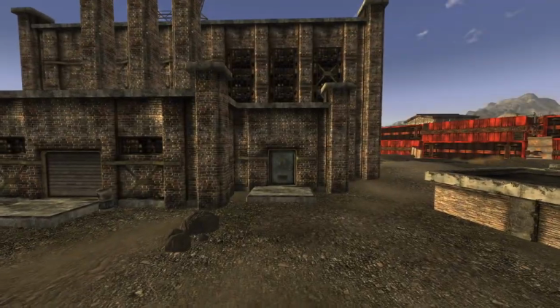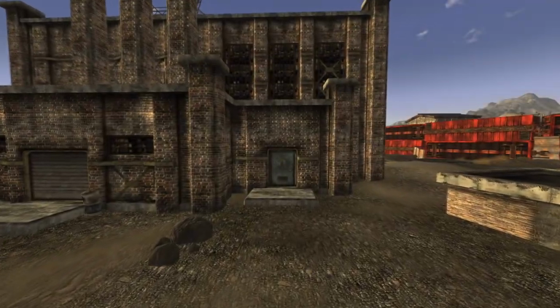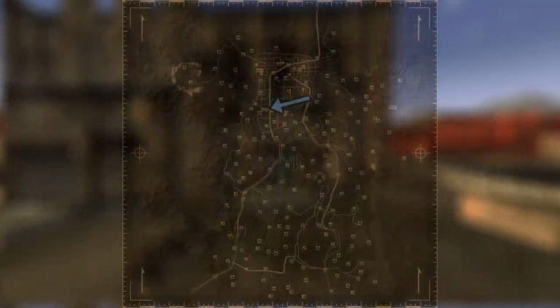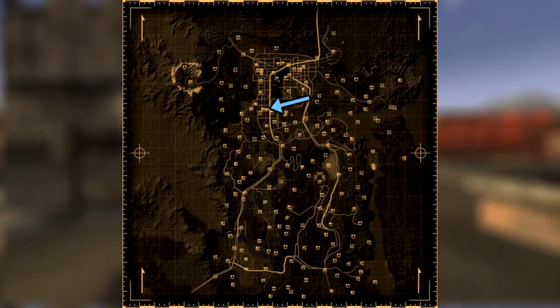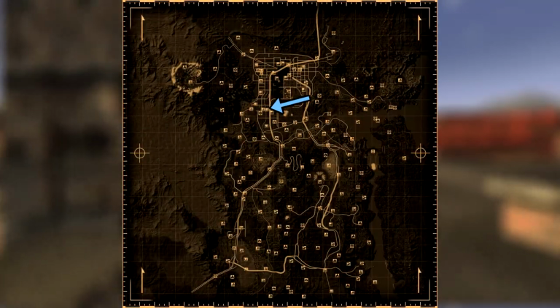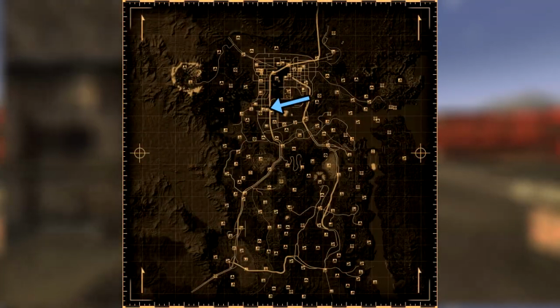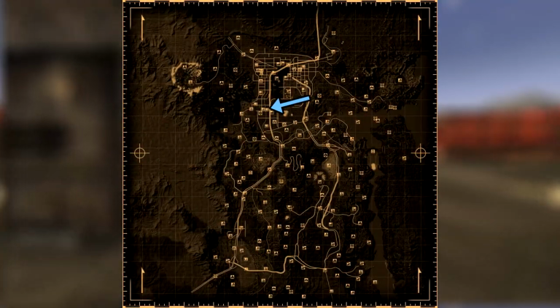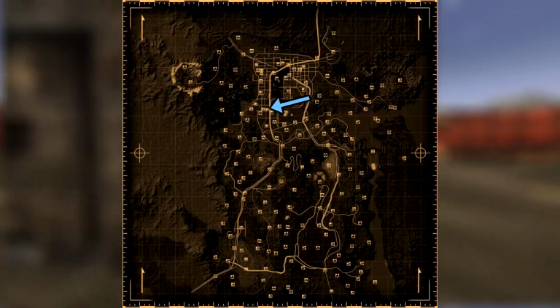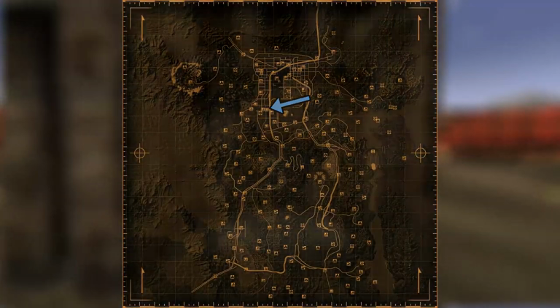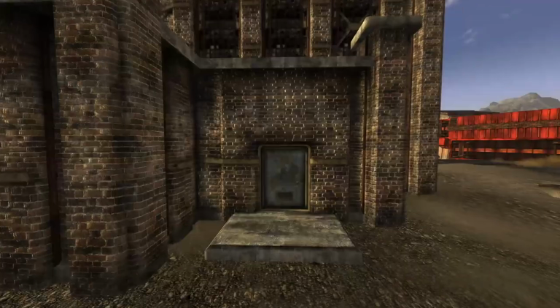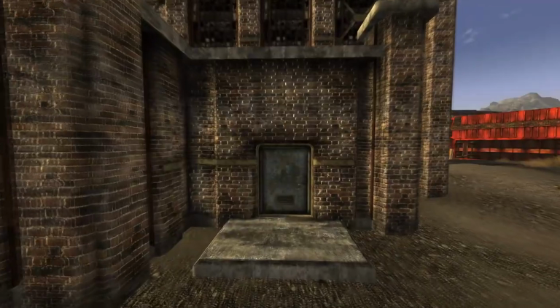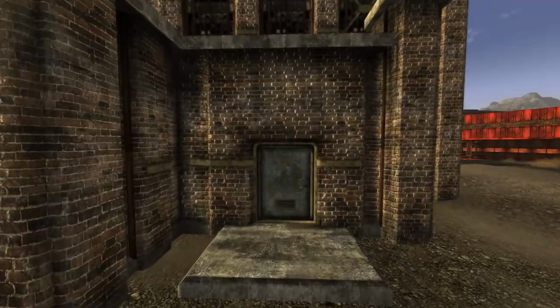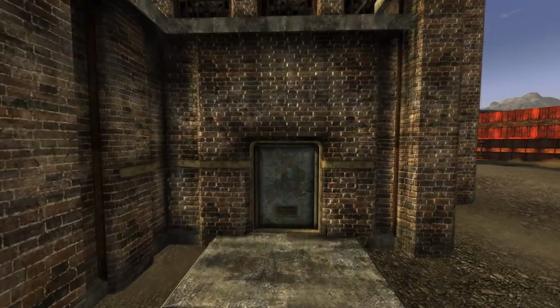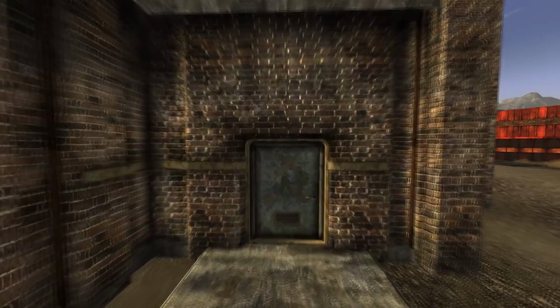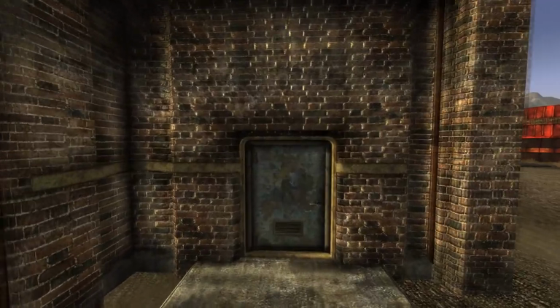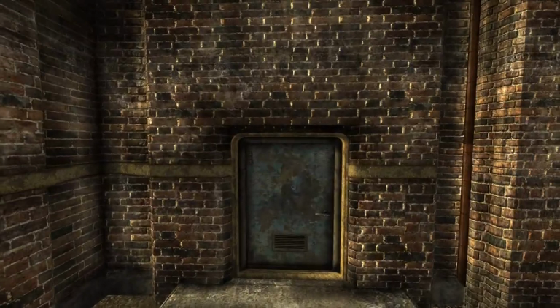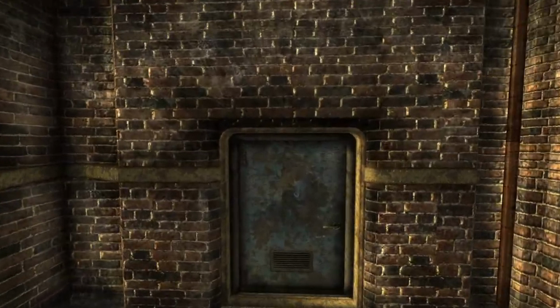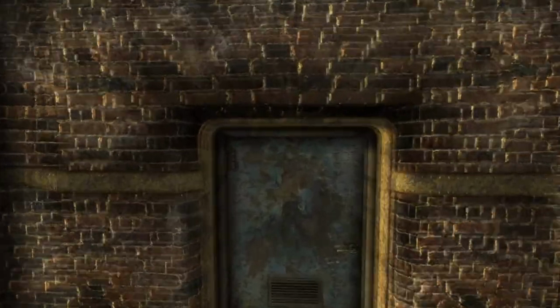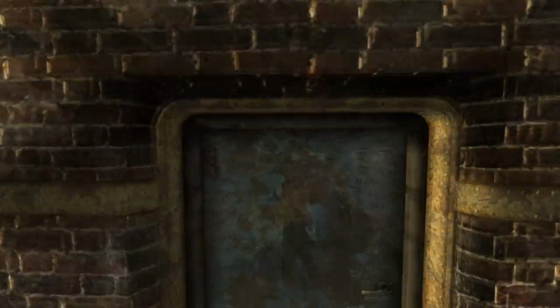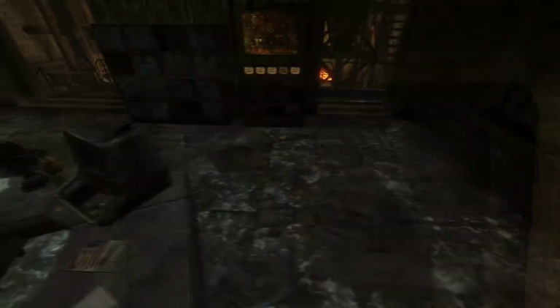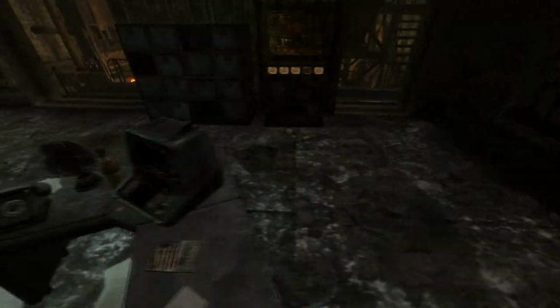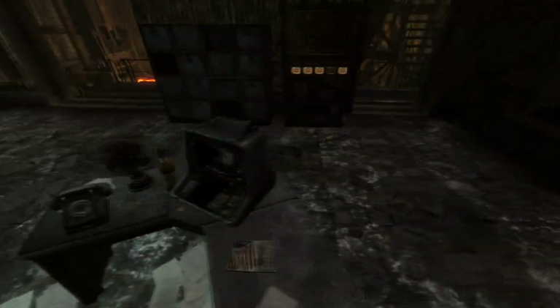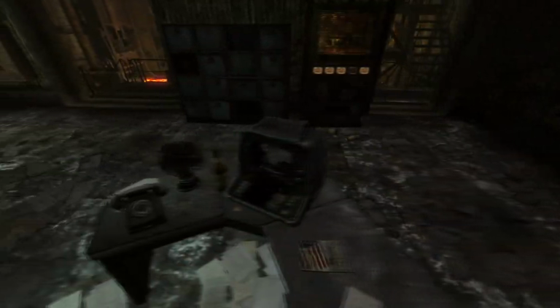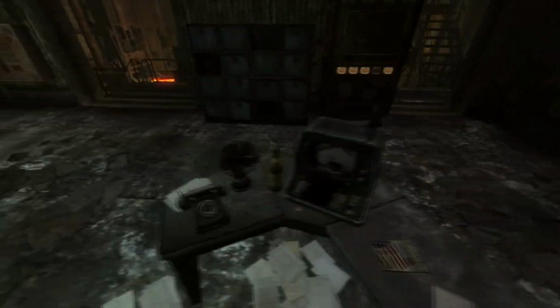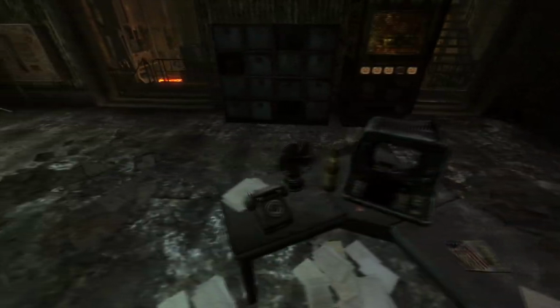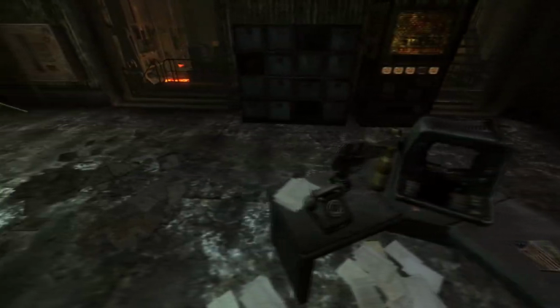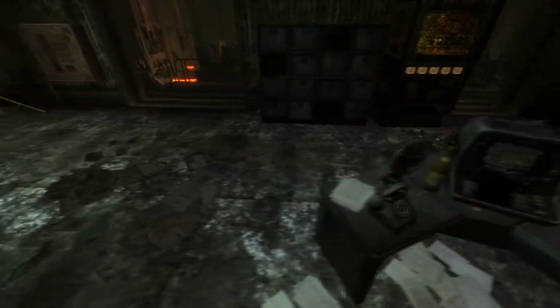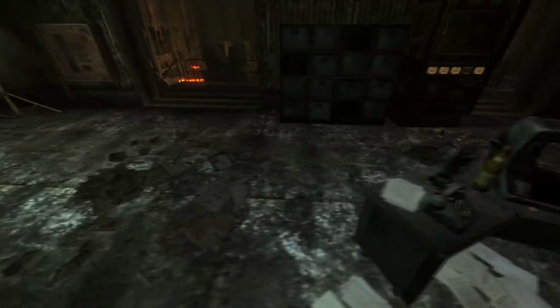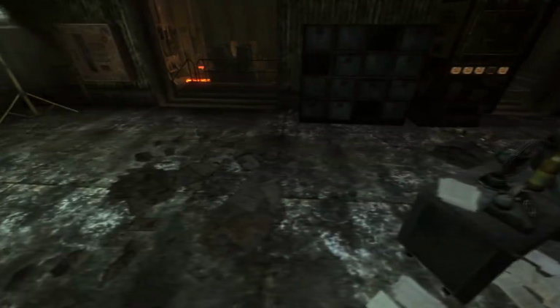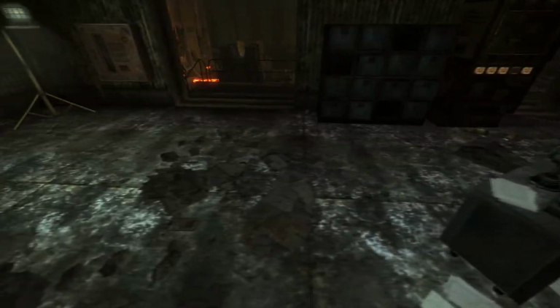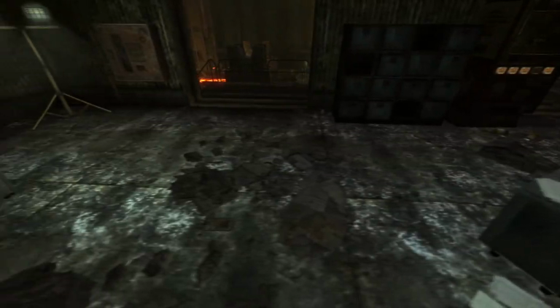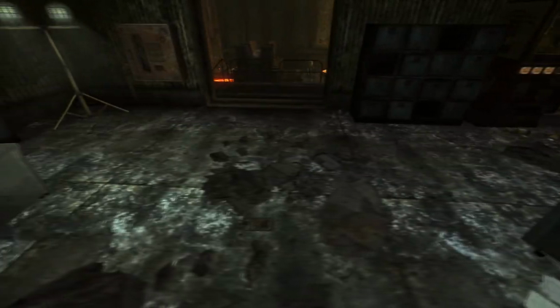Next up is New Vegas Steel. Make your way into the building via the blue door and on a desk with a broken terminal will be the cap.